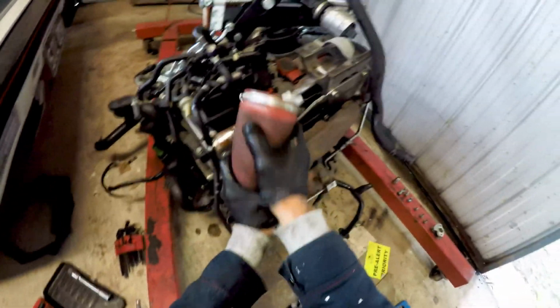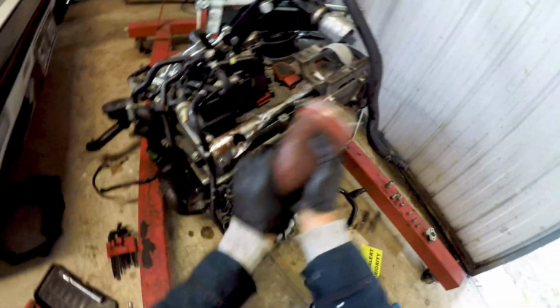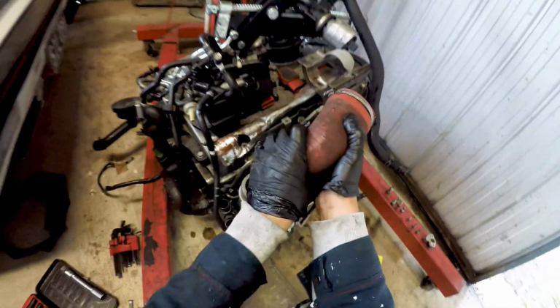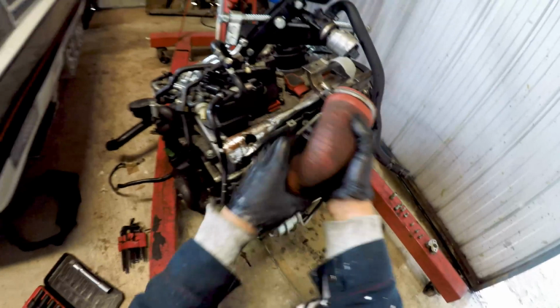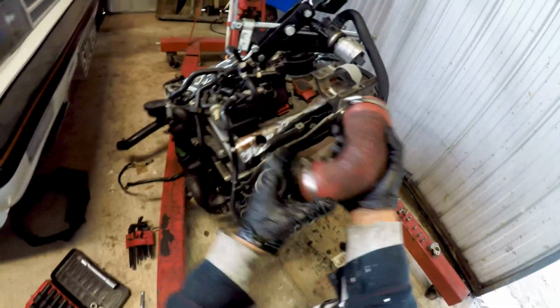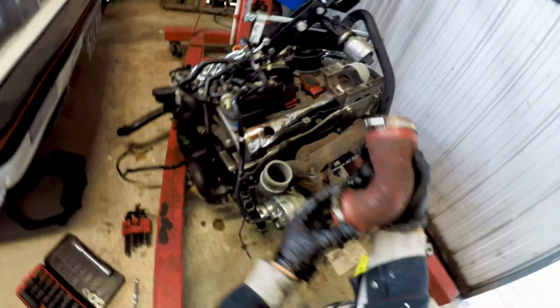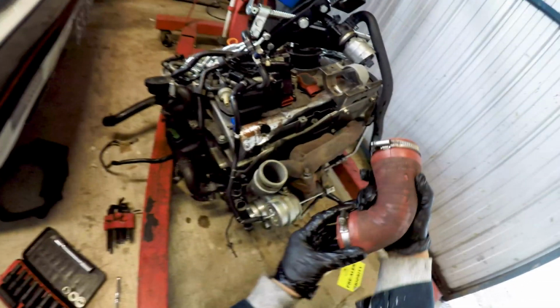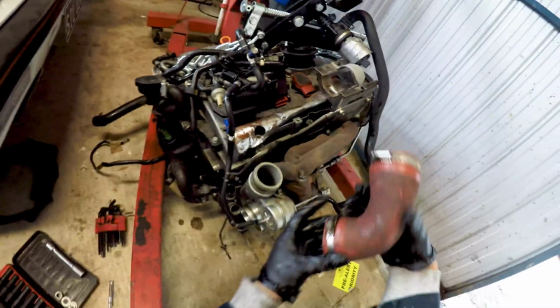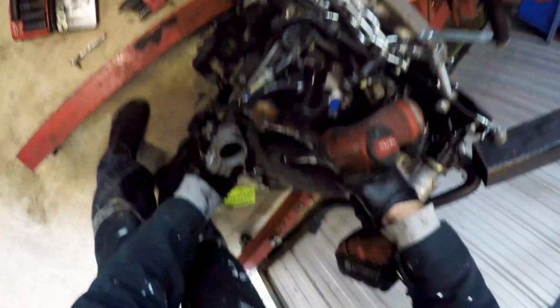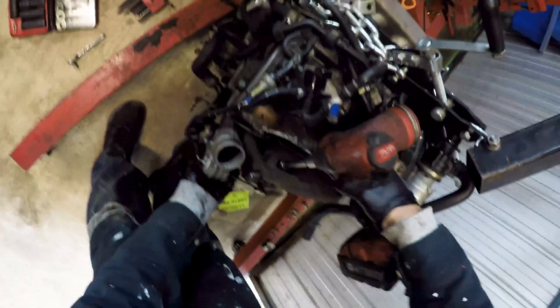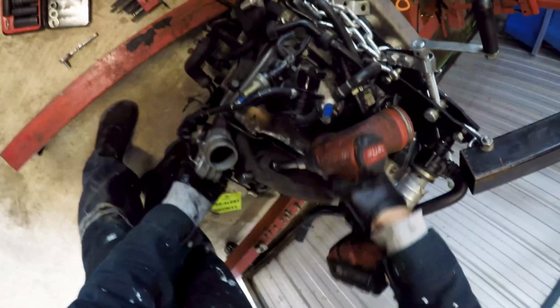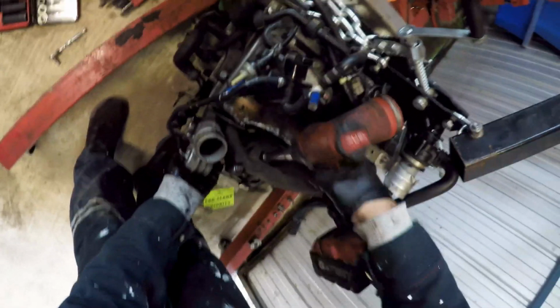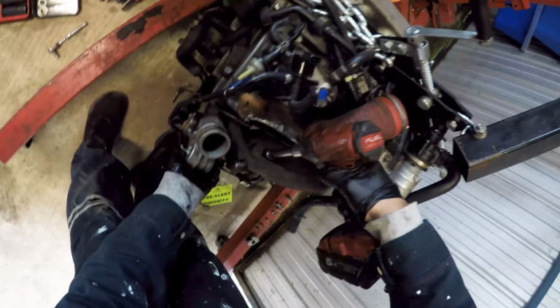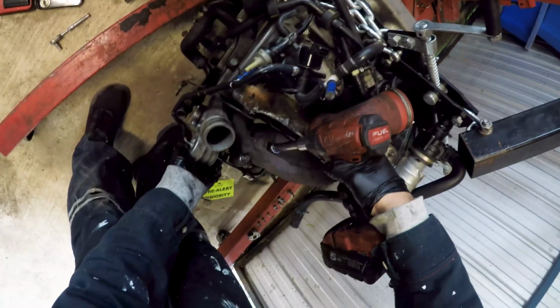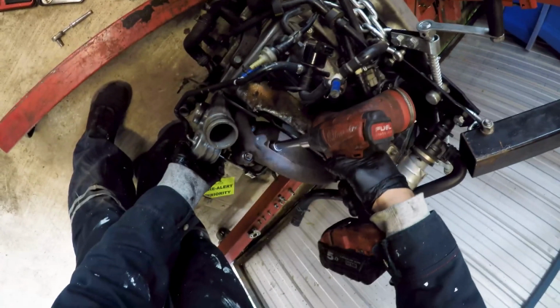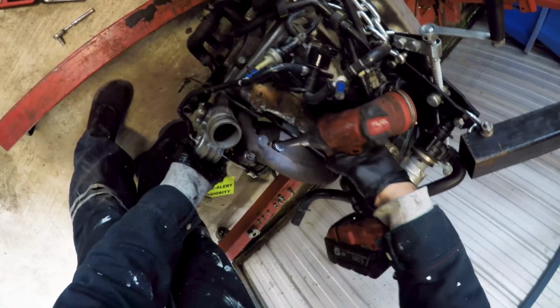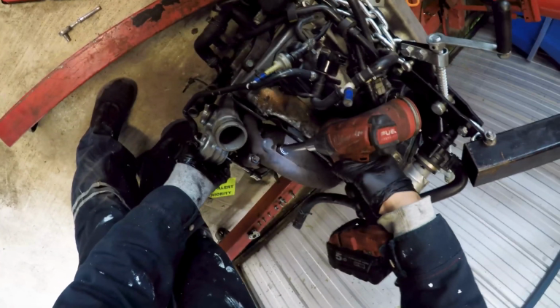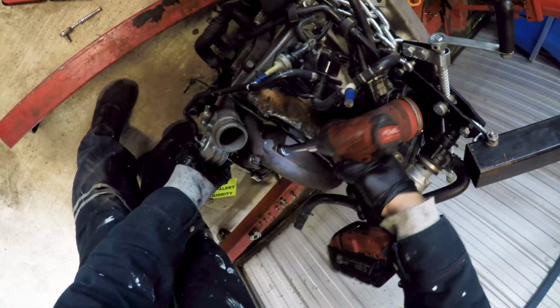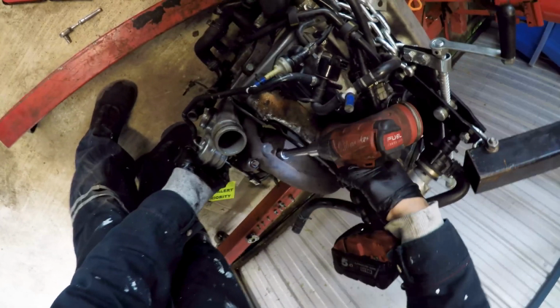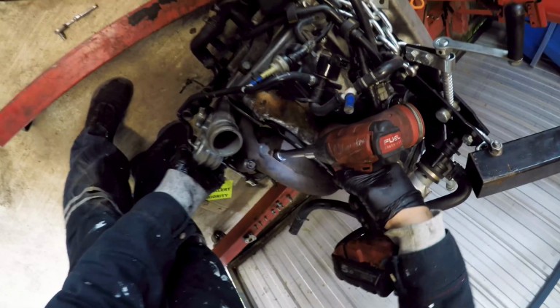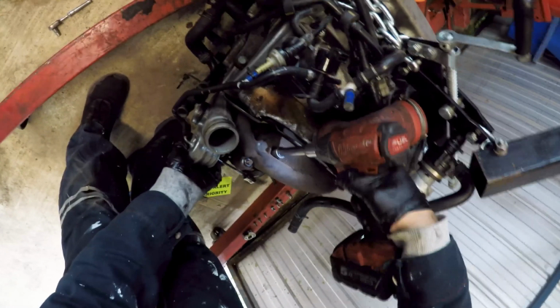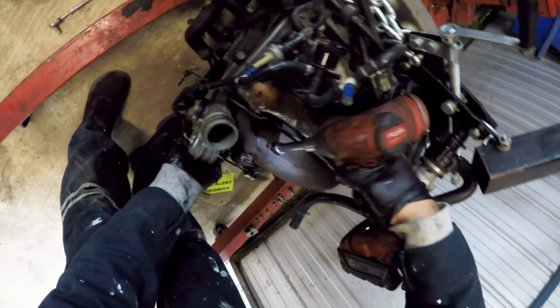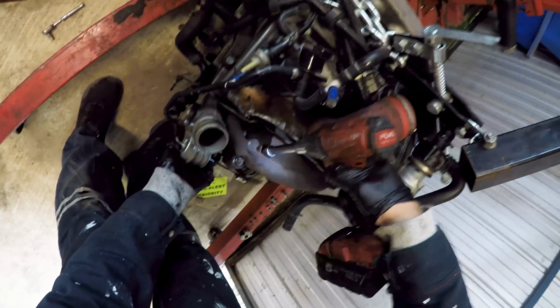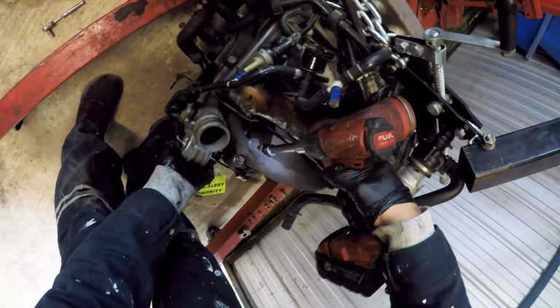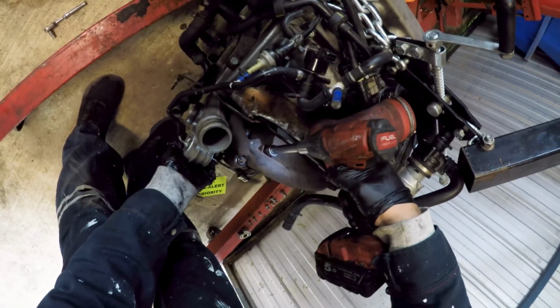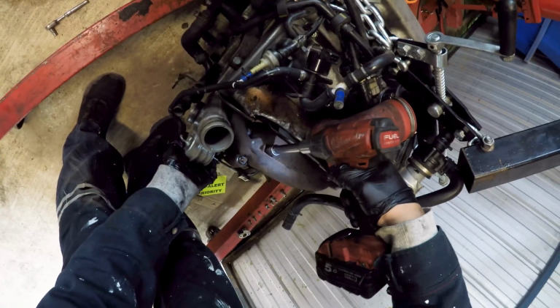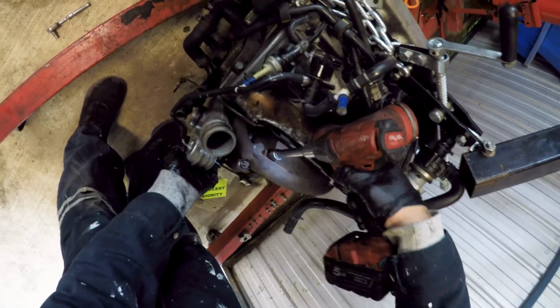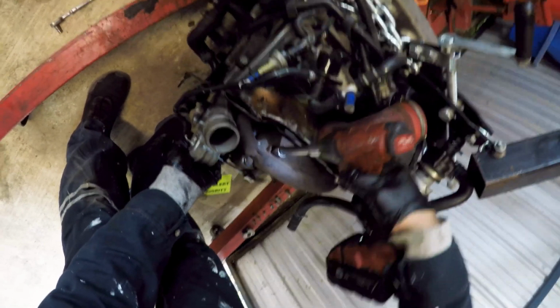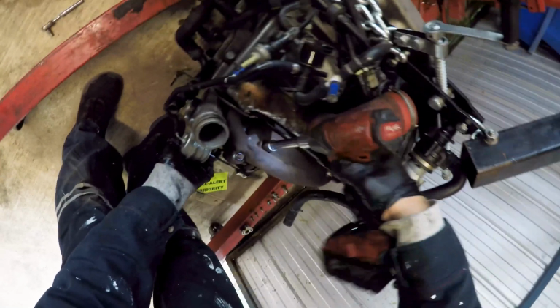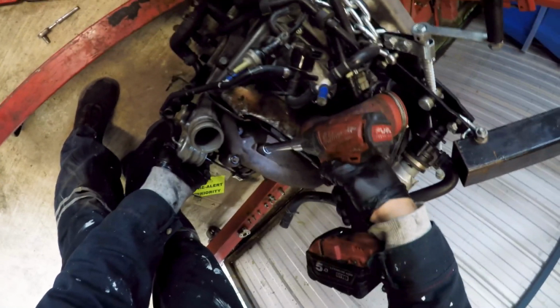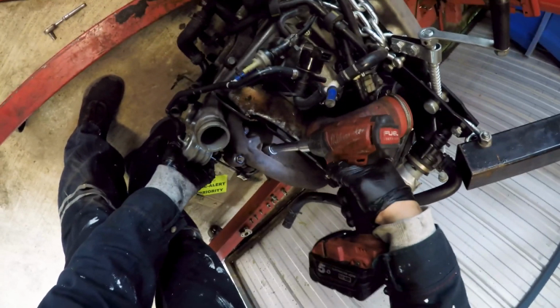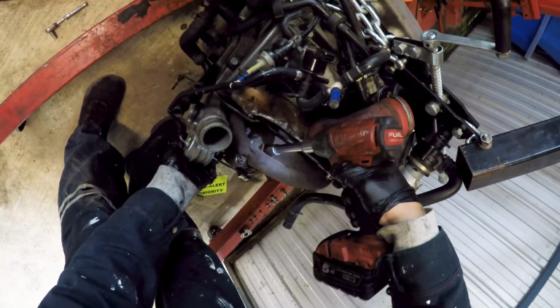I'm so glad this isn't using the OEM E-Taks bolts, as they're such a massive nightmare.